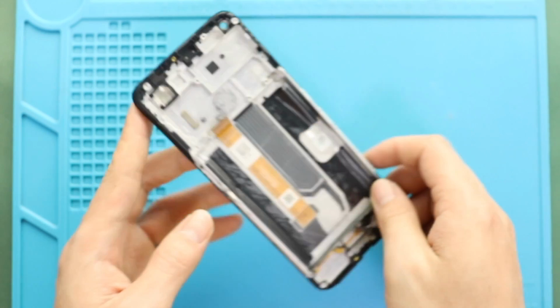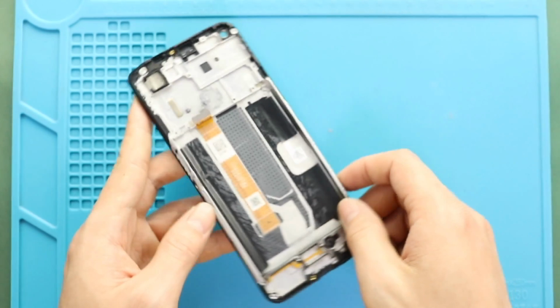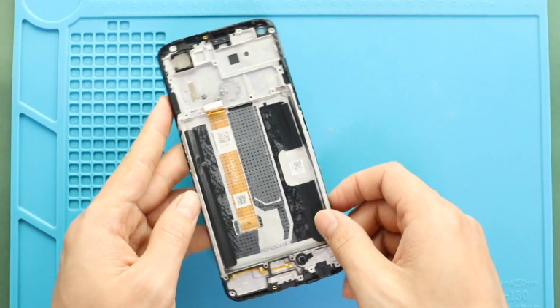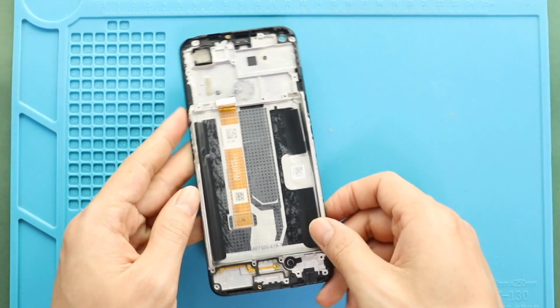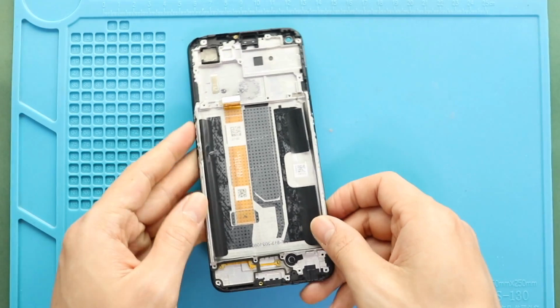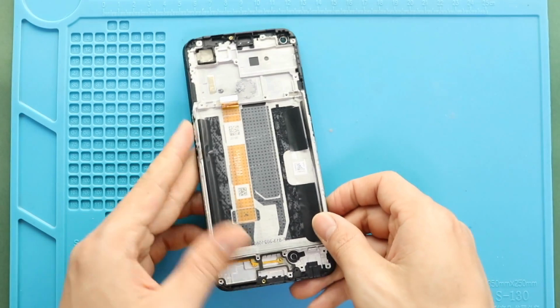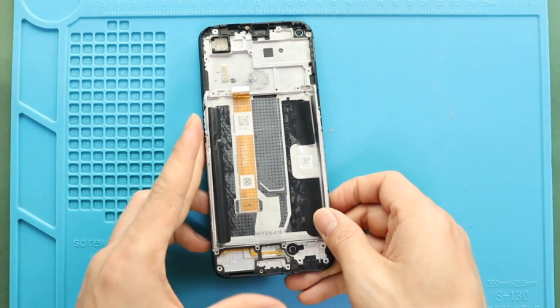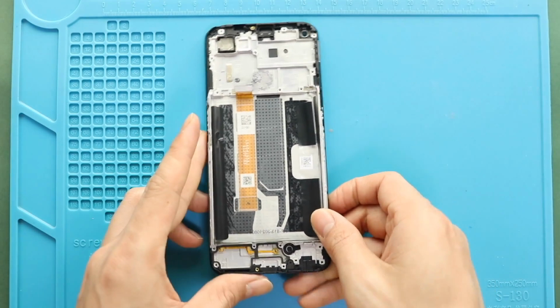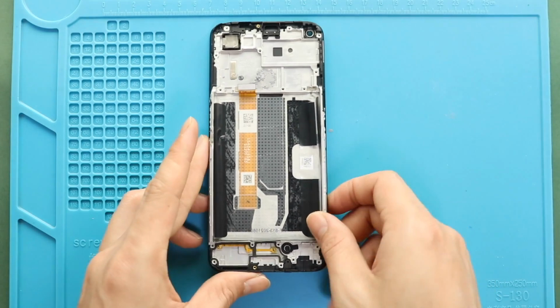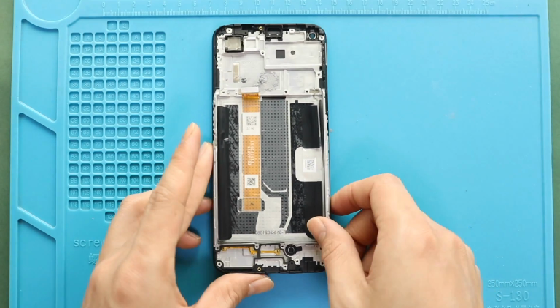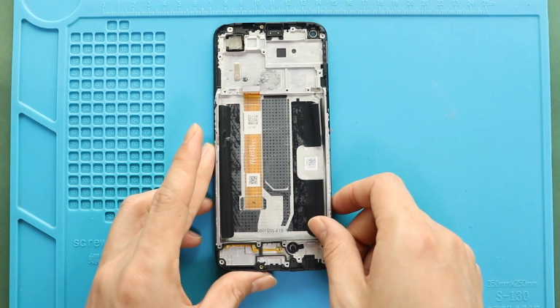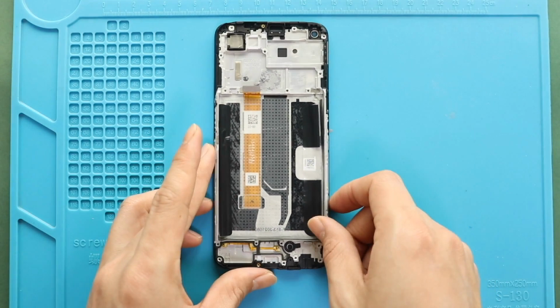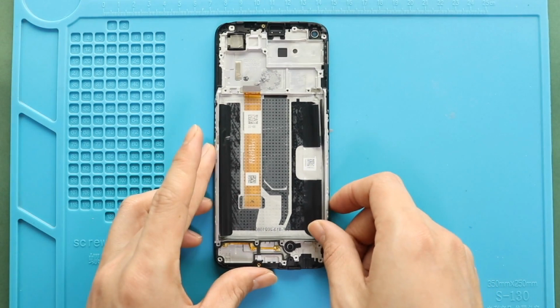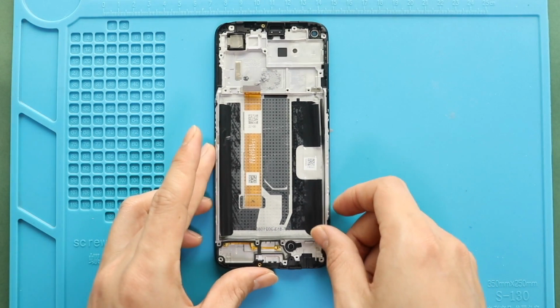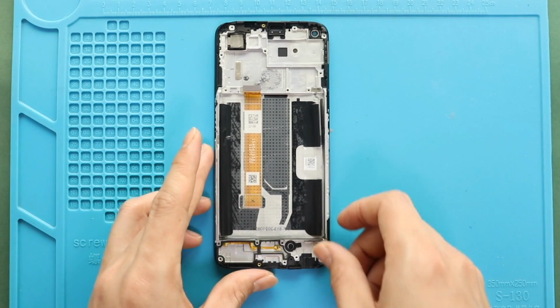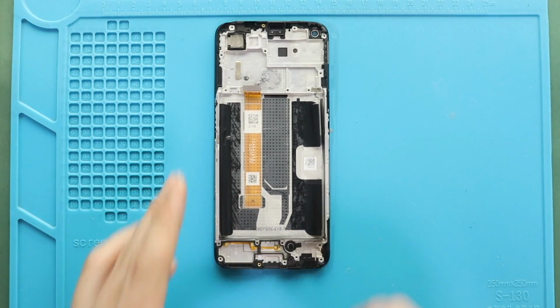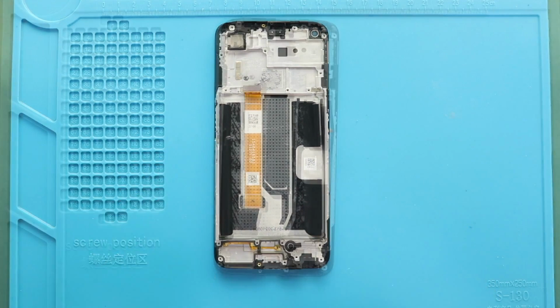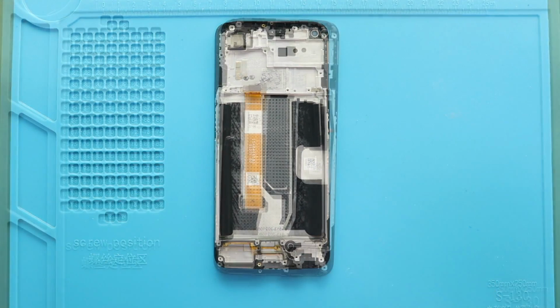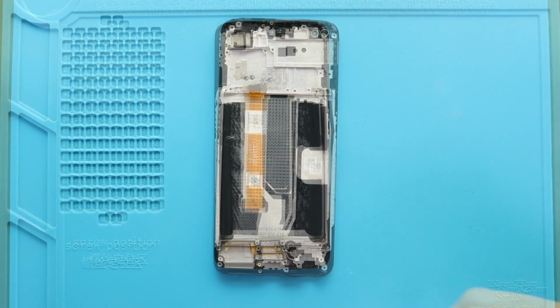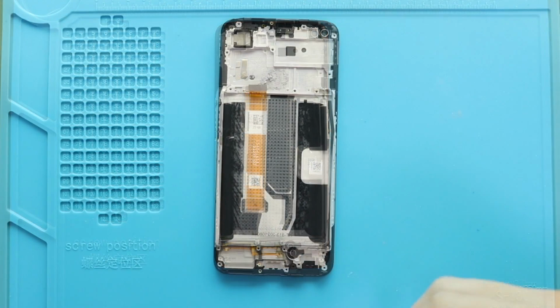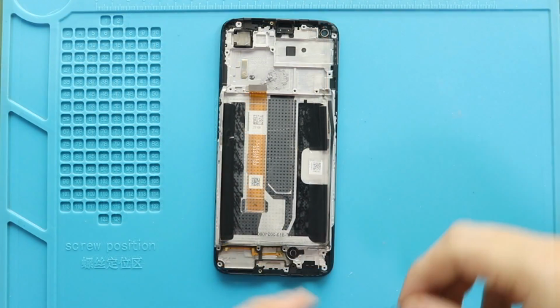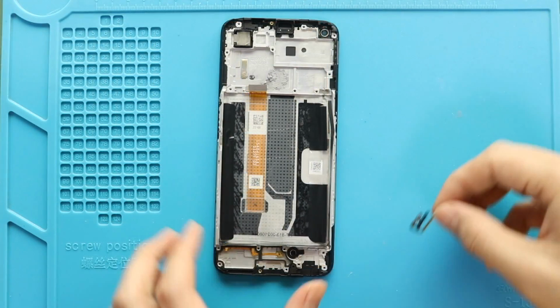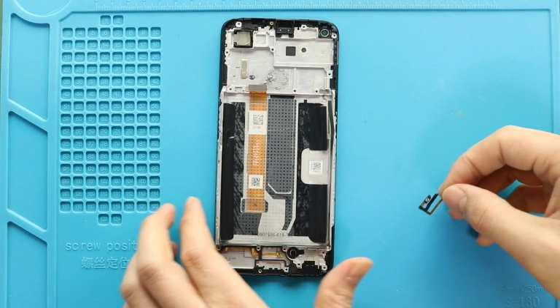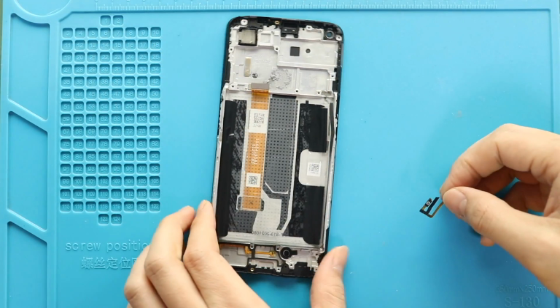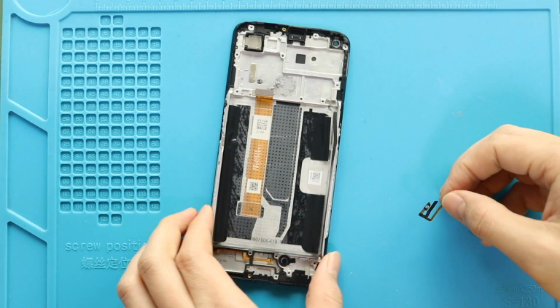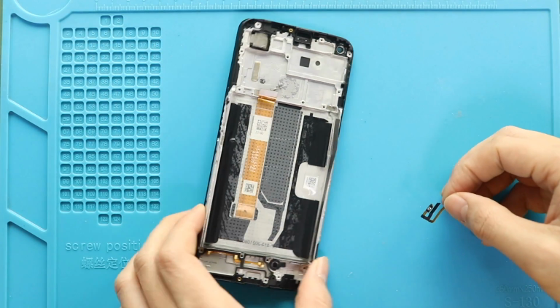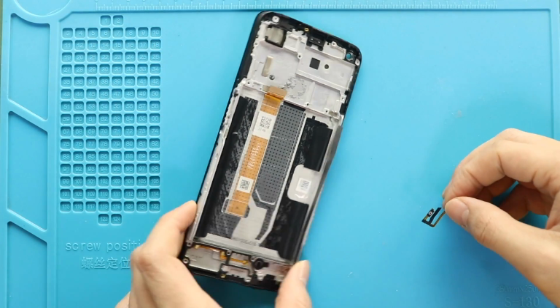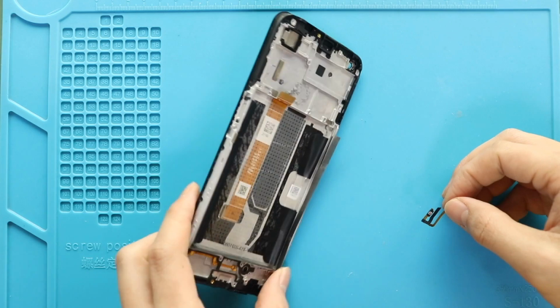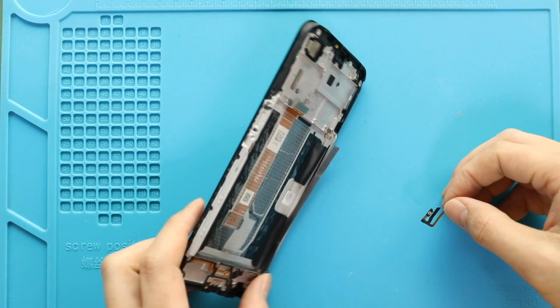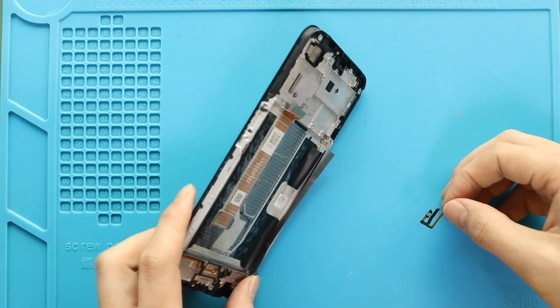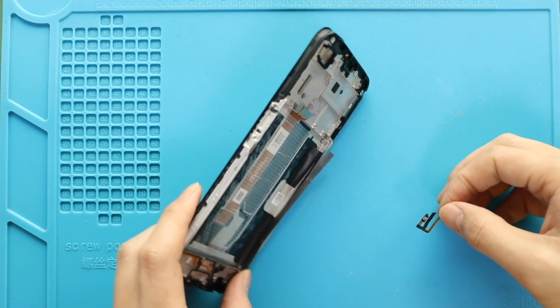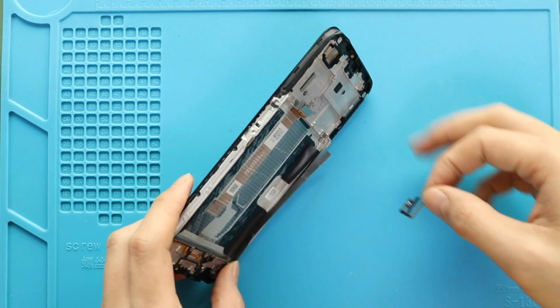Next, on the new screen frame, start placing the removed parts. First, place the power flex.